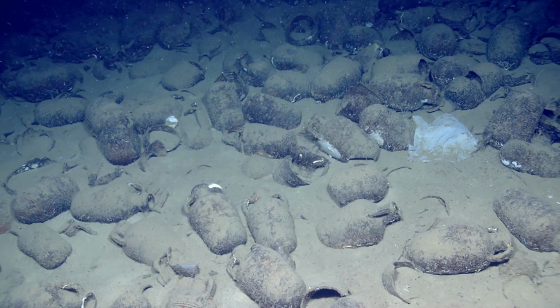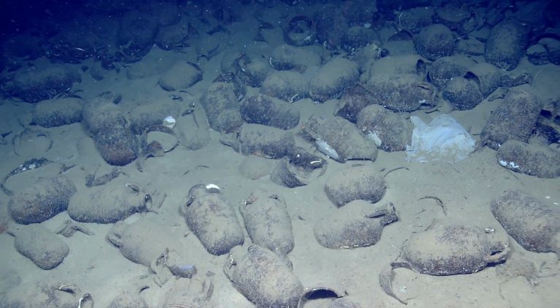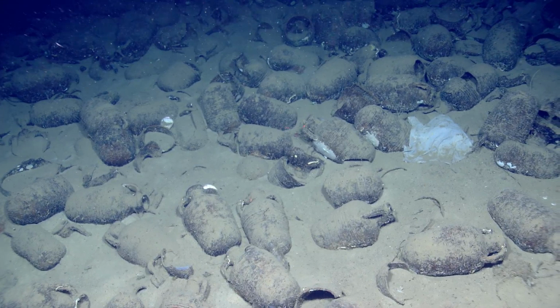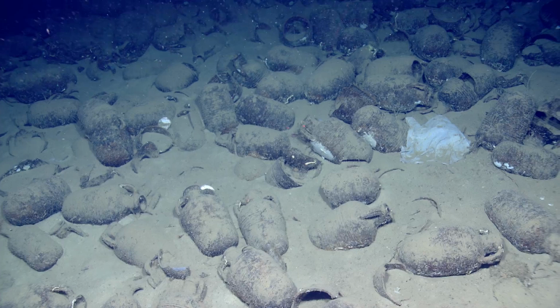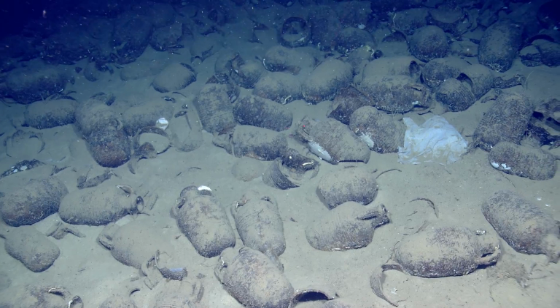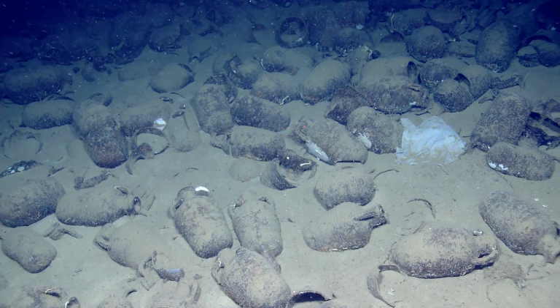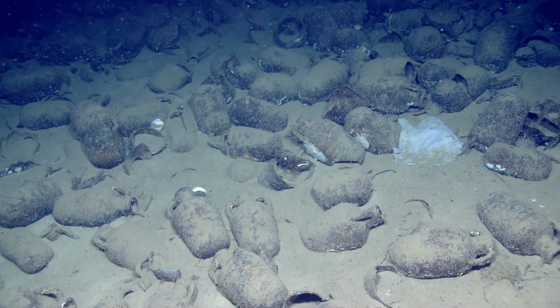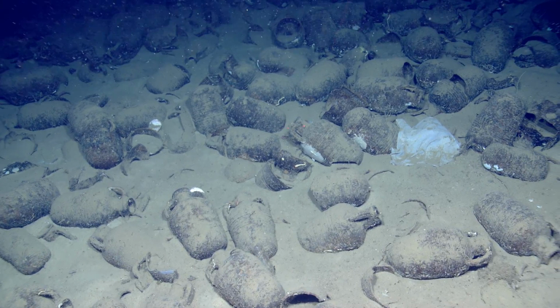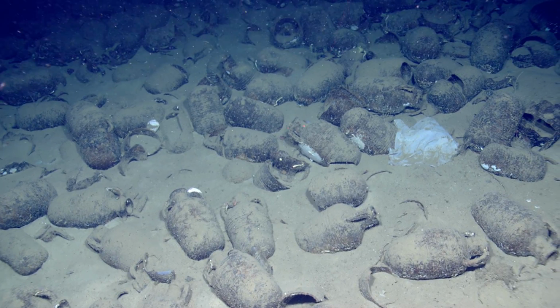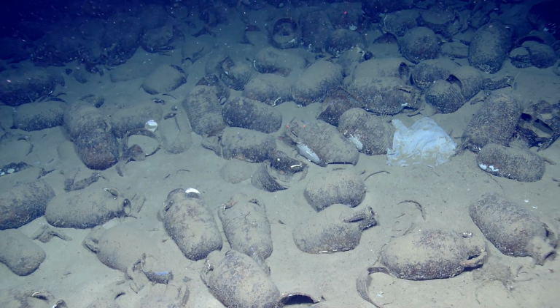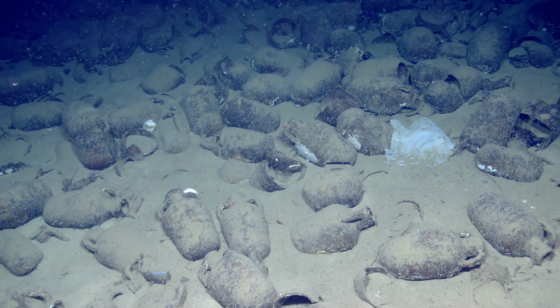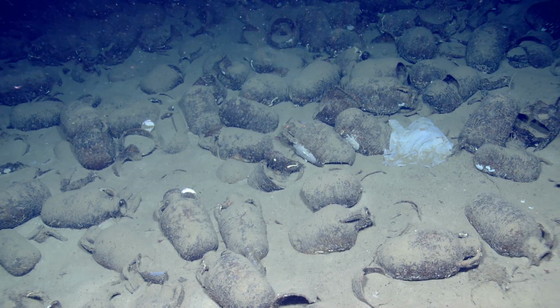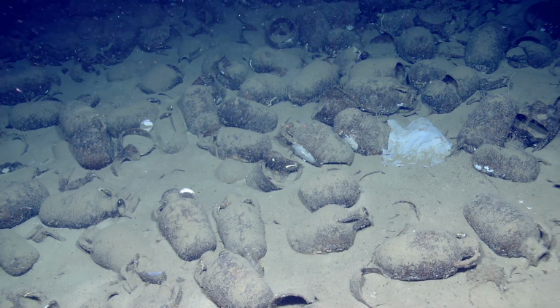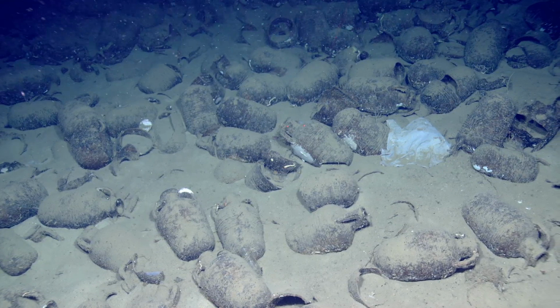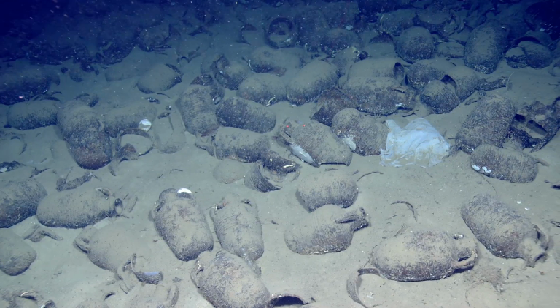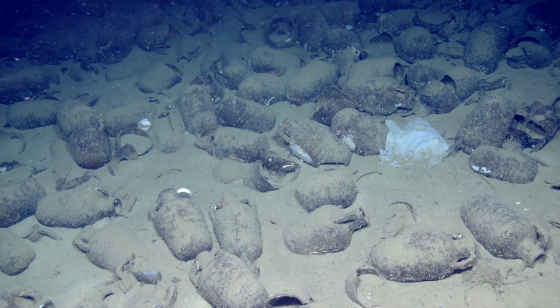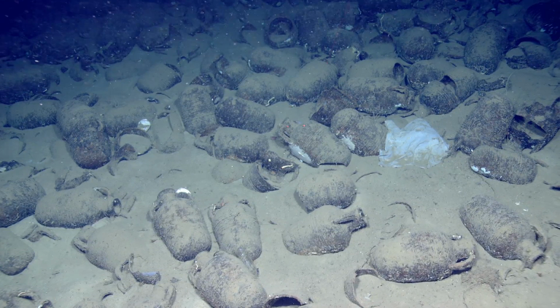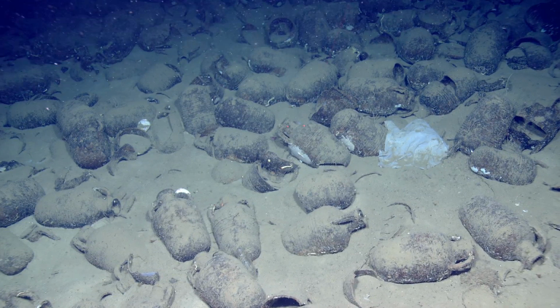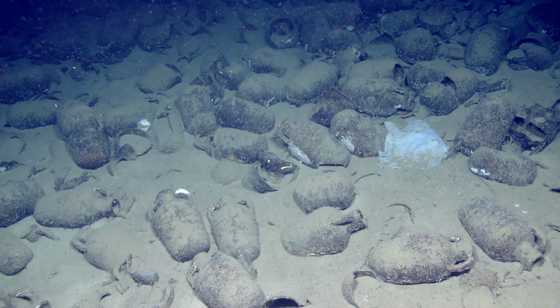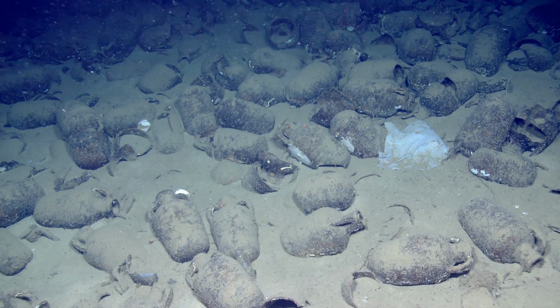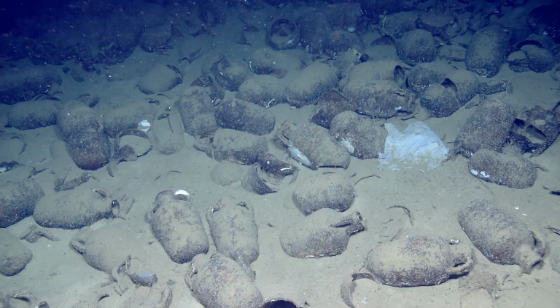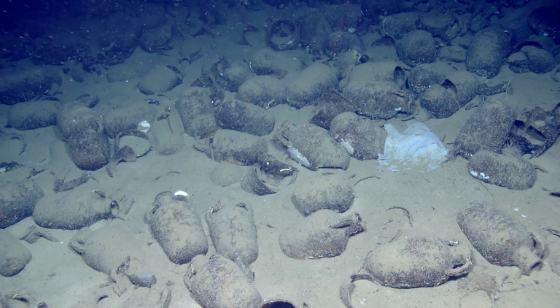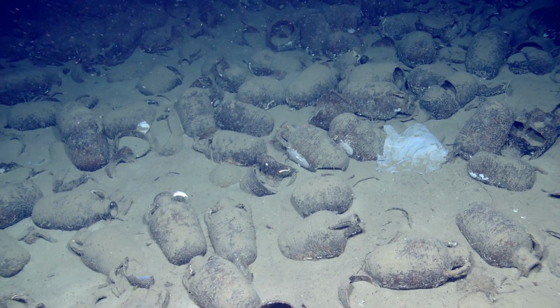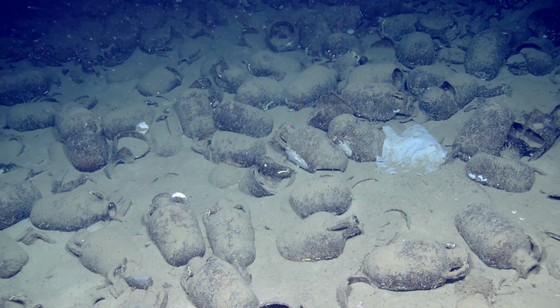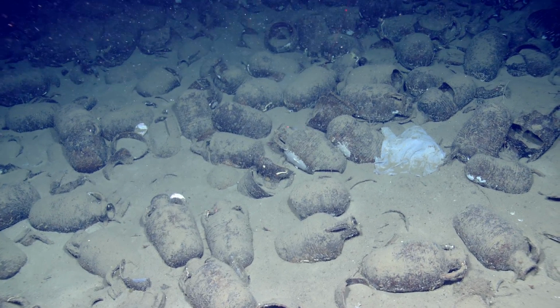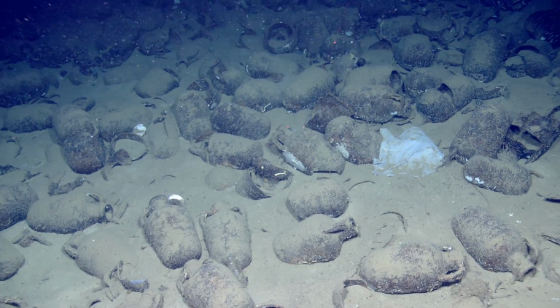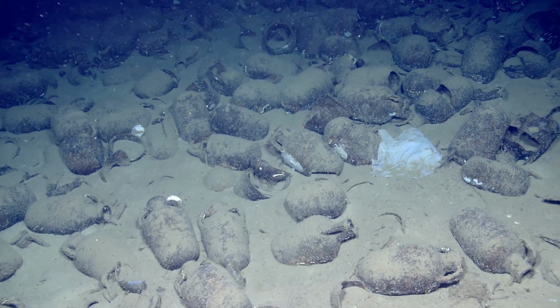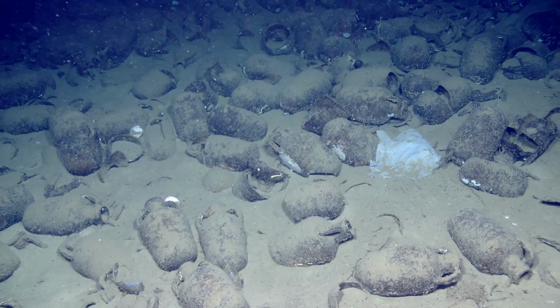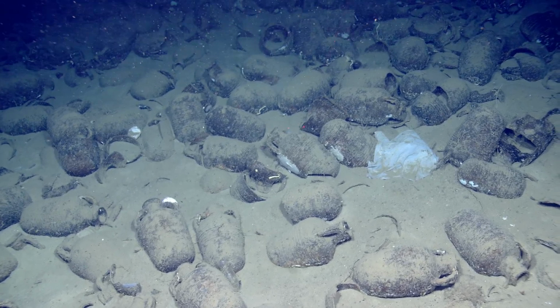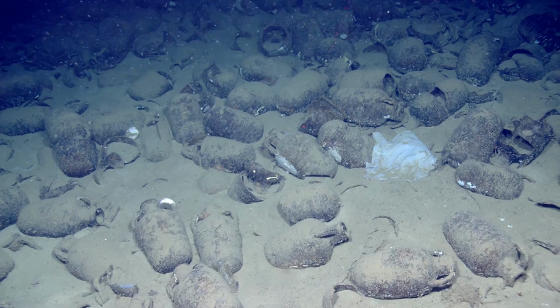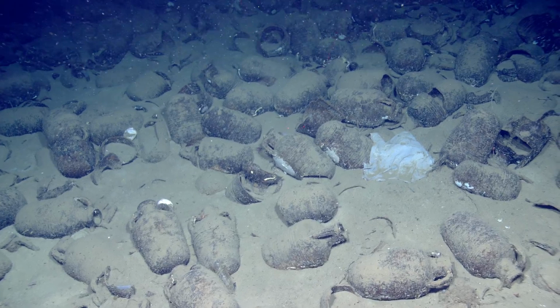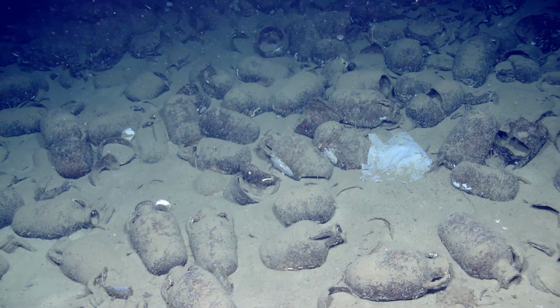A lot of these ships were bulk carriers — like the Budweiser truck, you know, it's full of Budweiser.